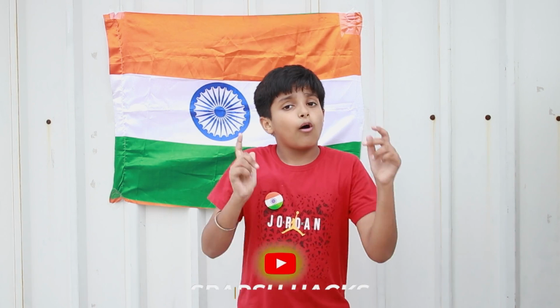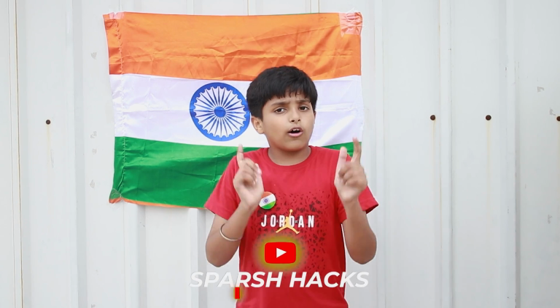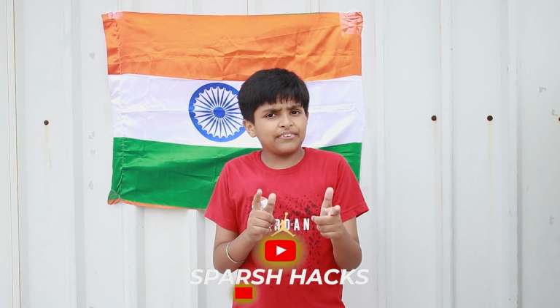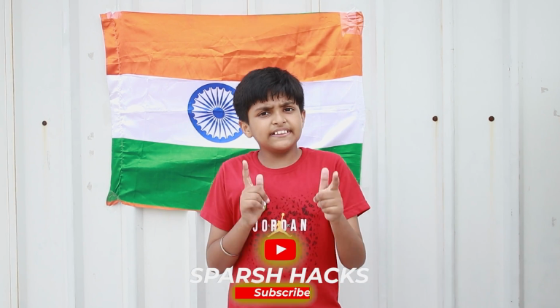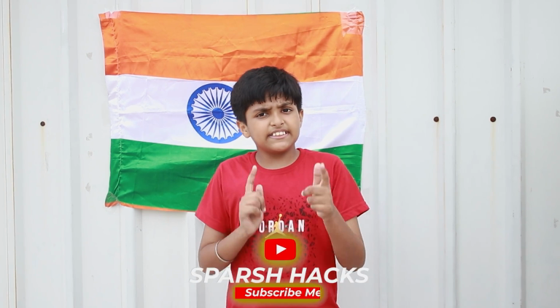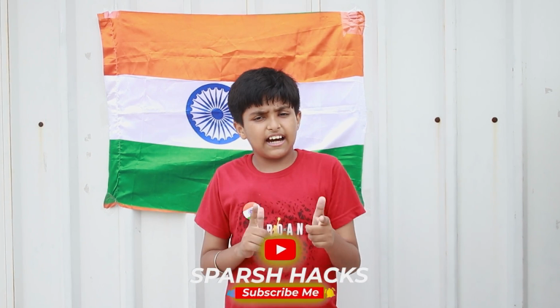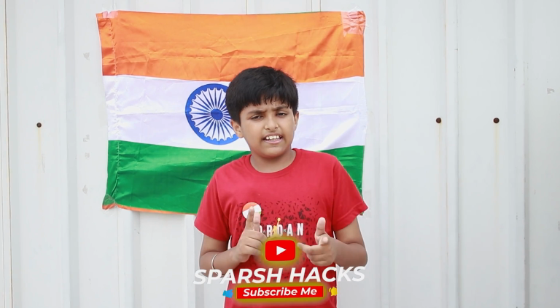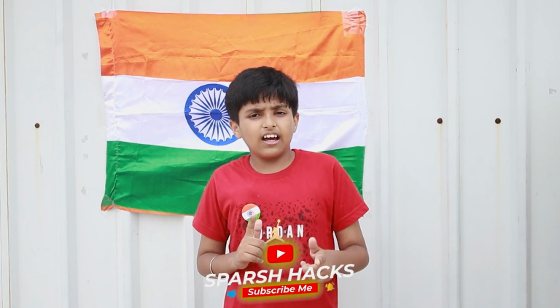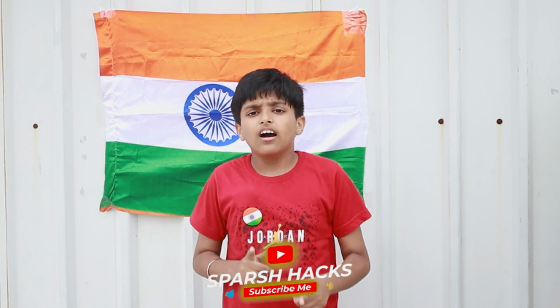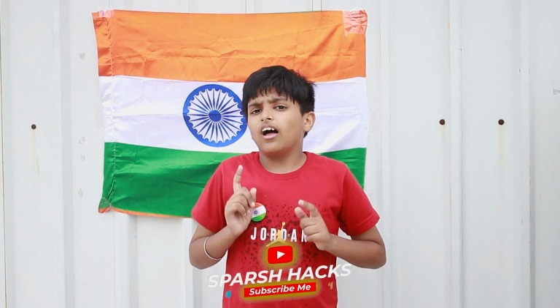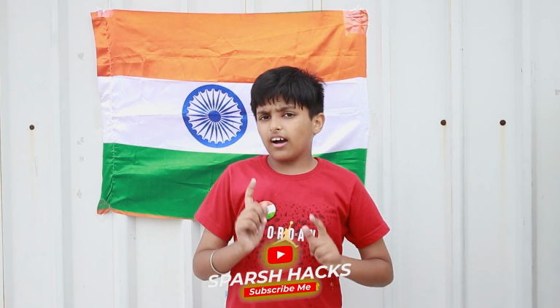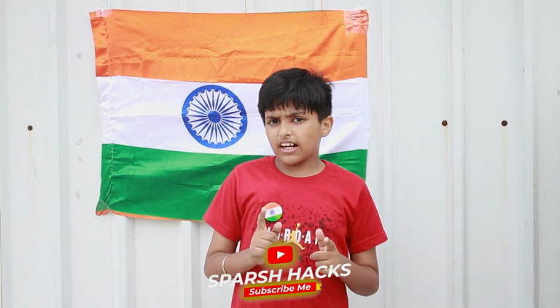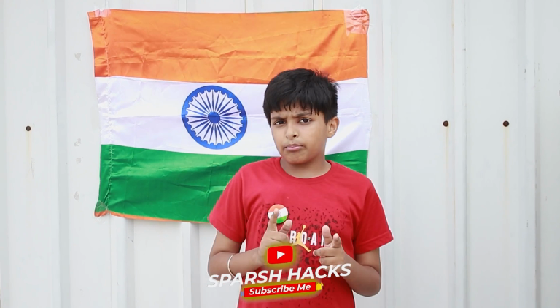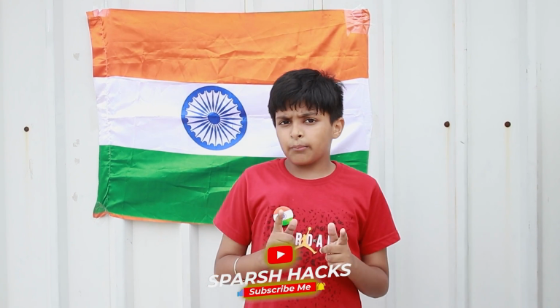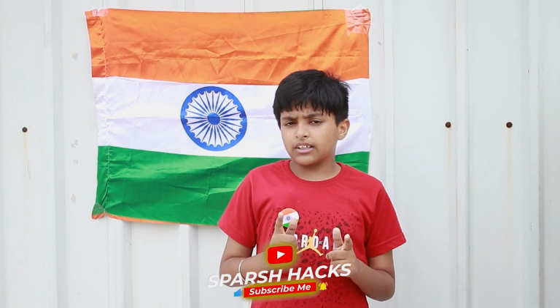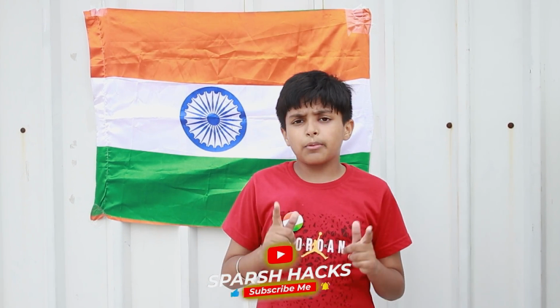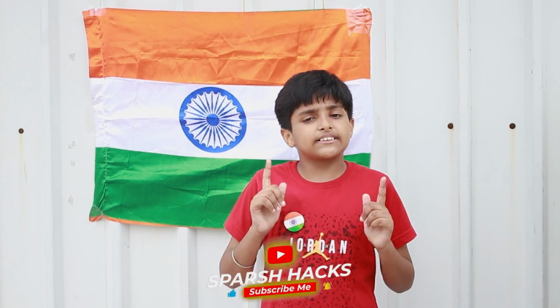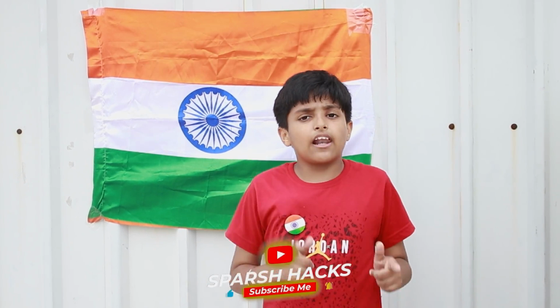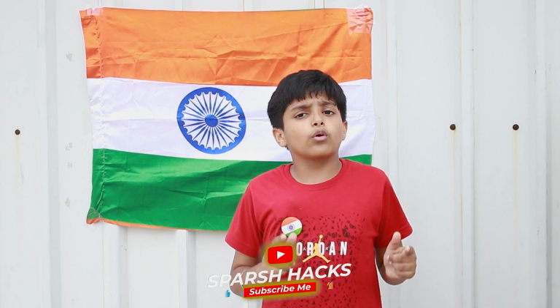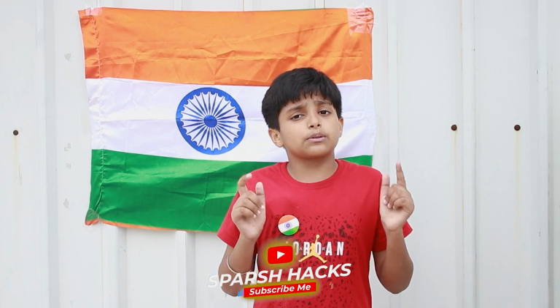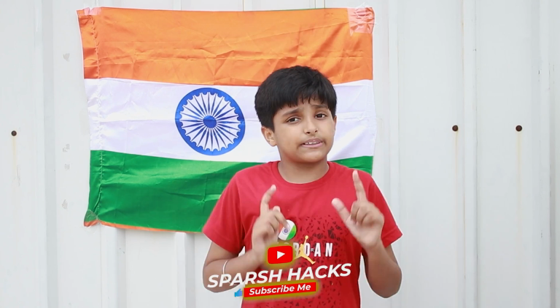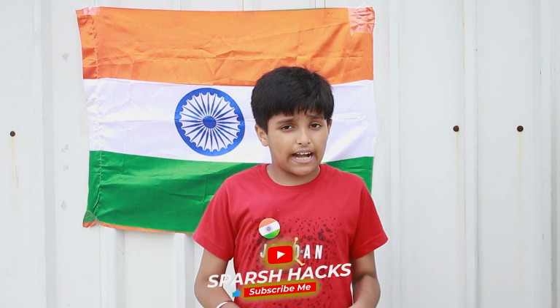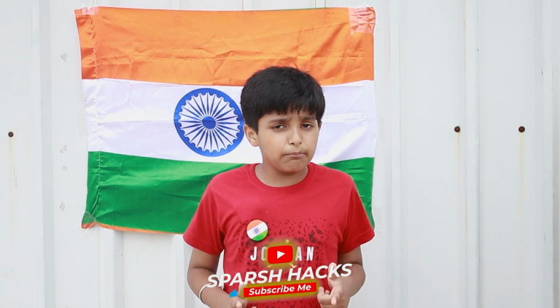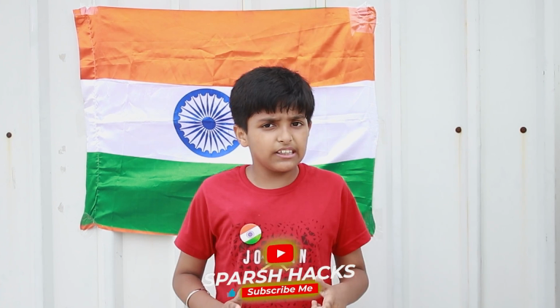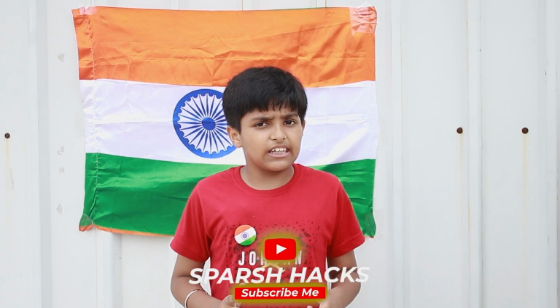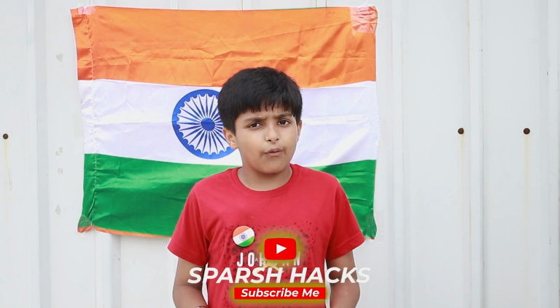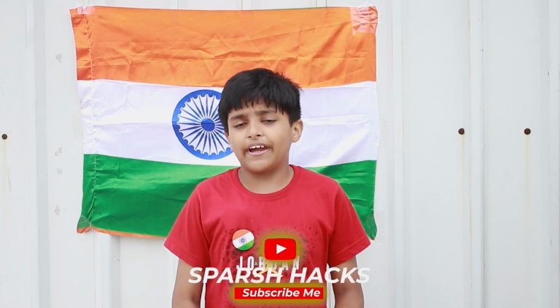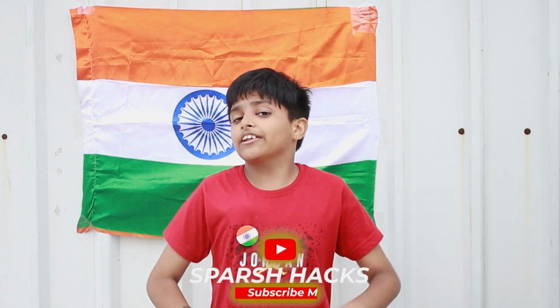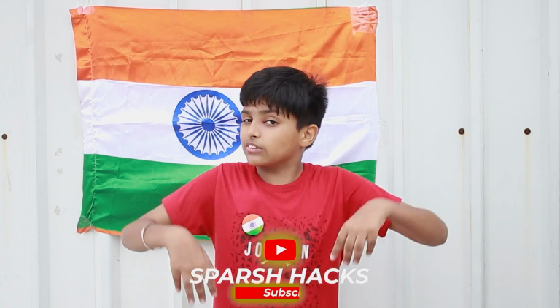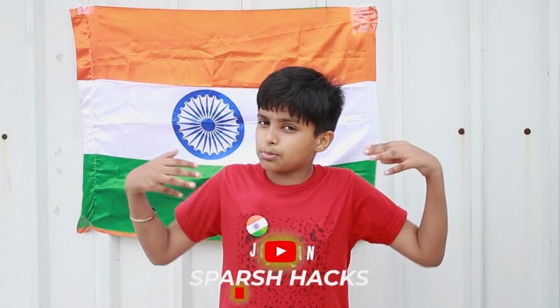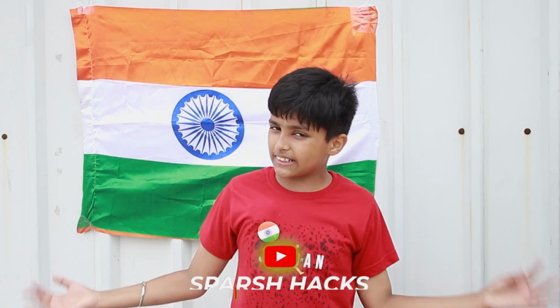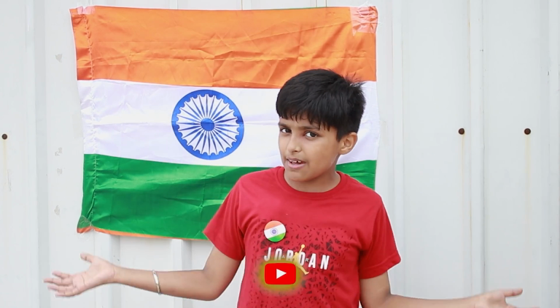Friends, remember, if you haven't subscribed yet, then subscribe!